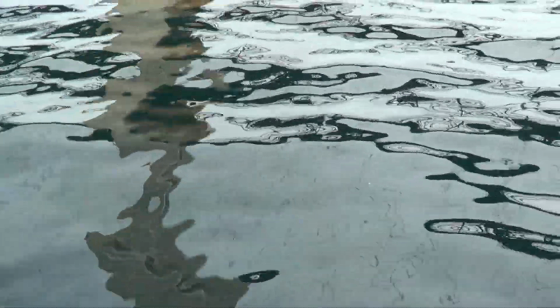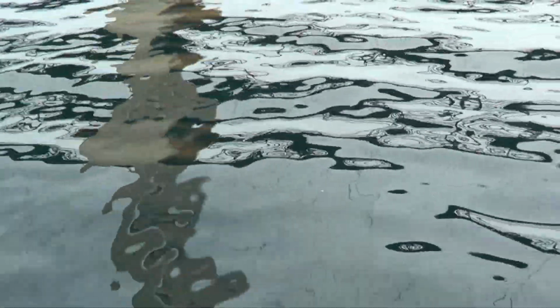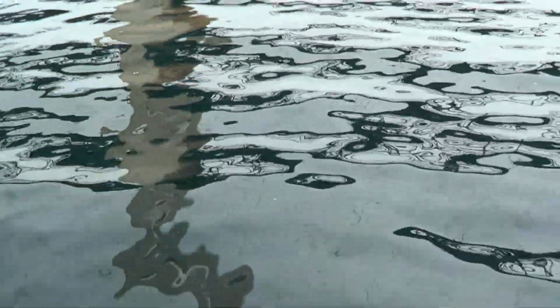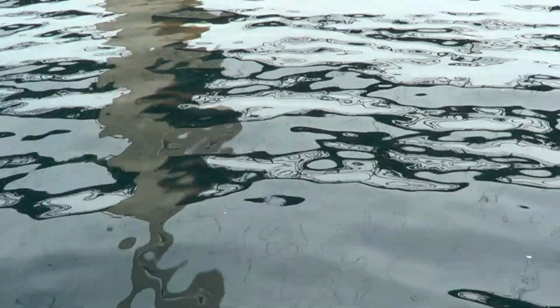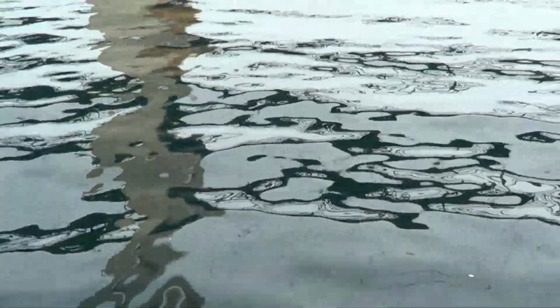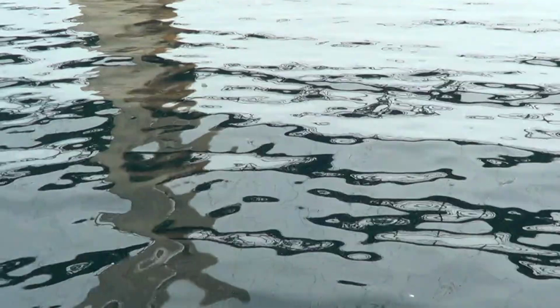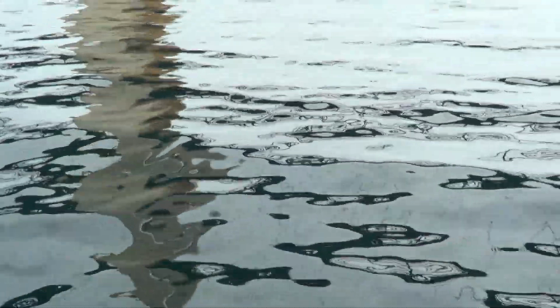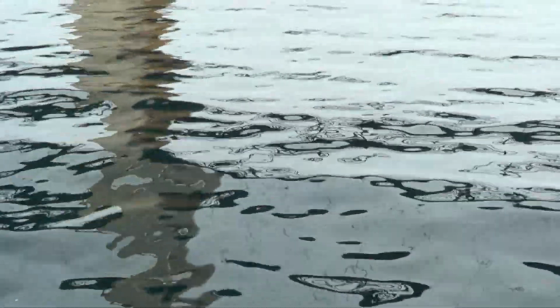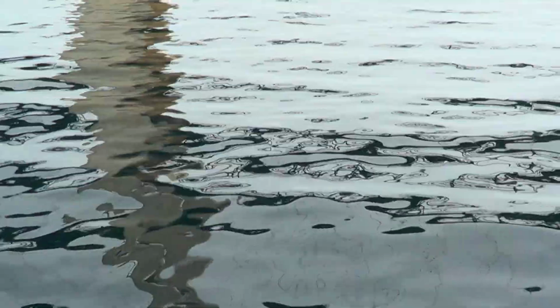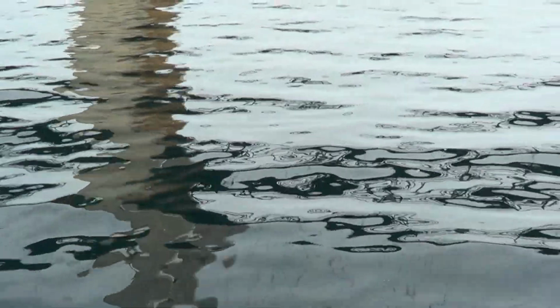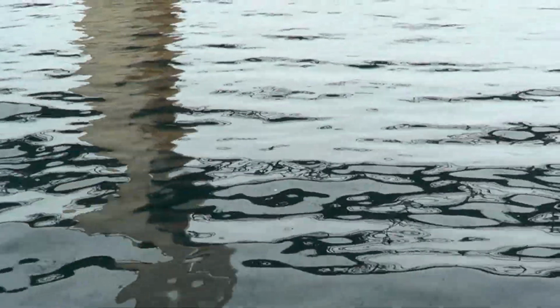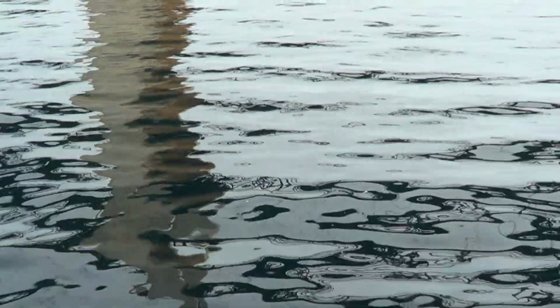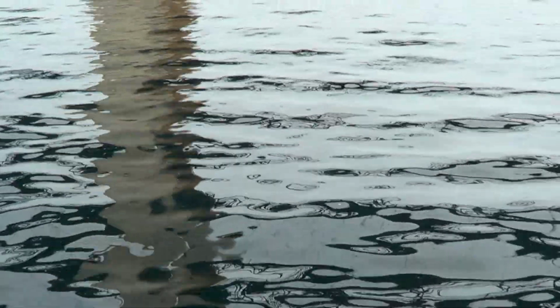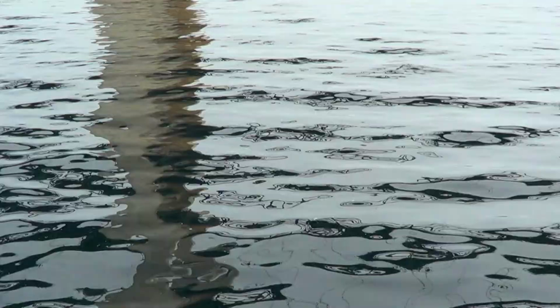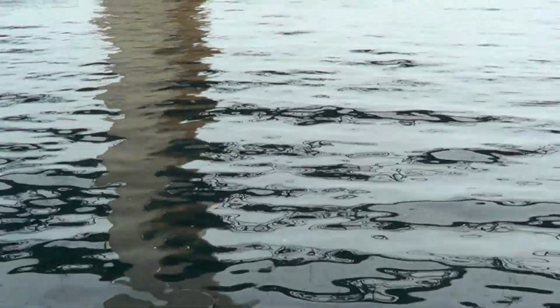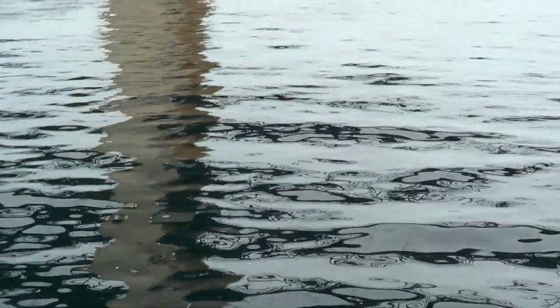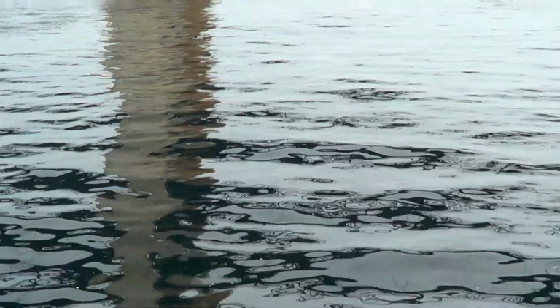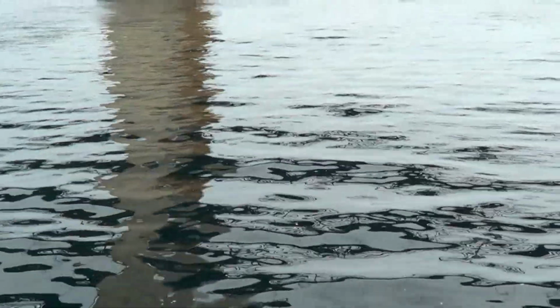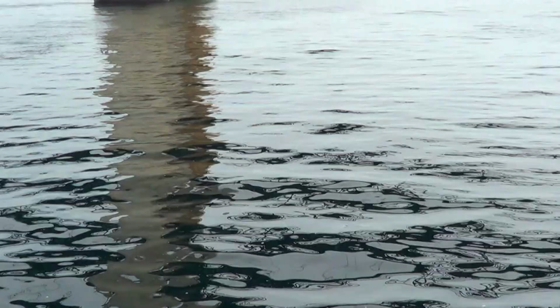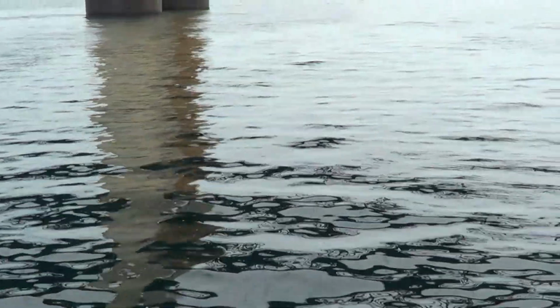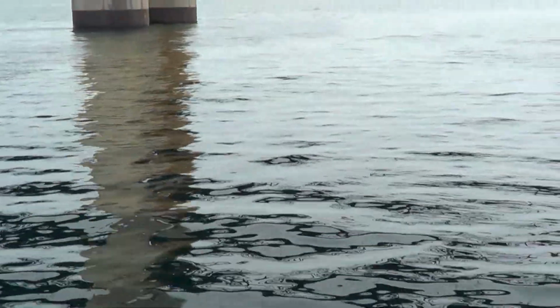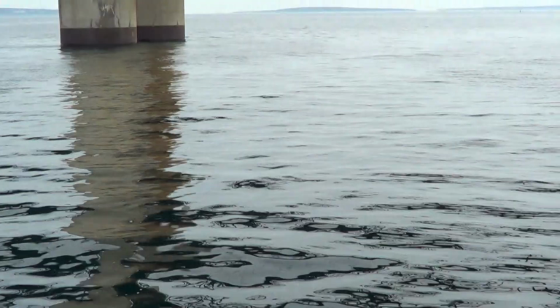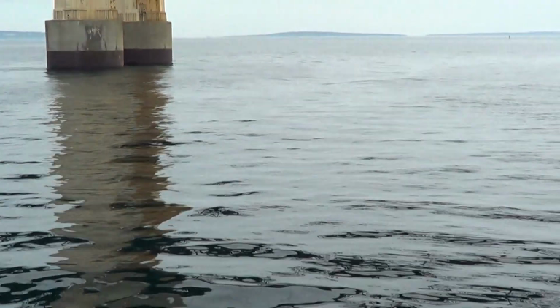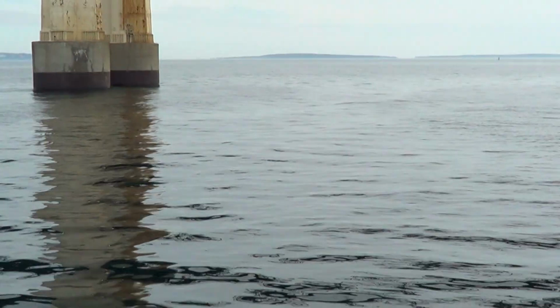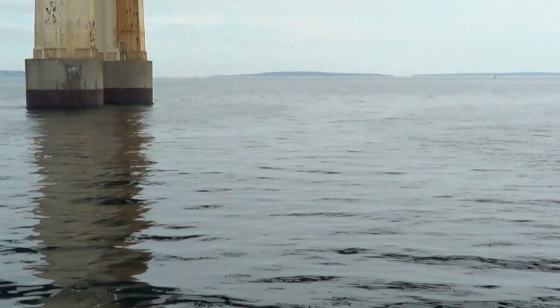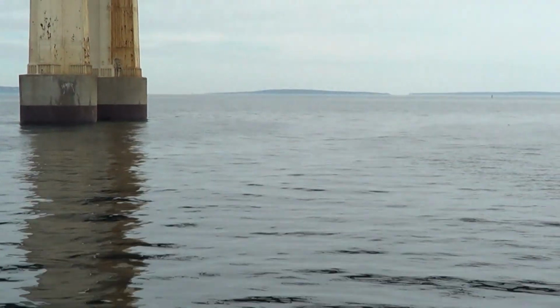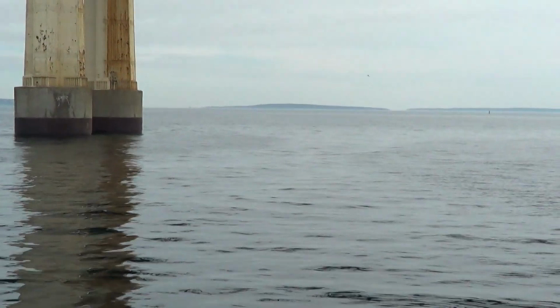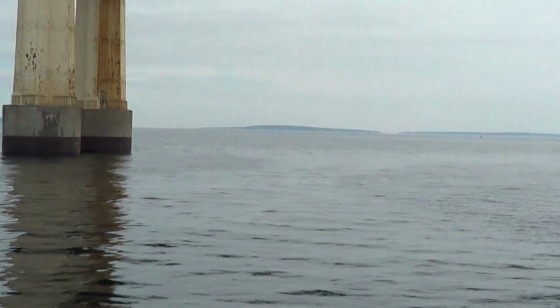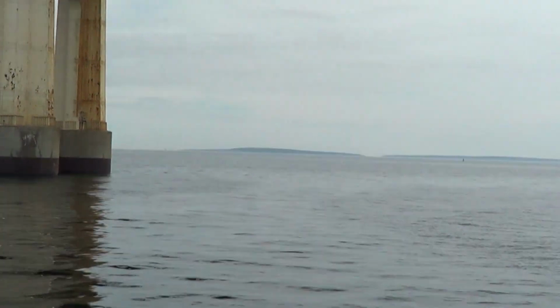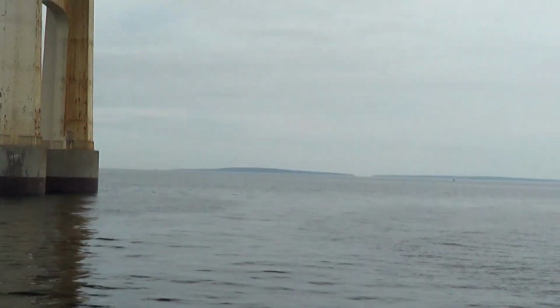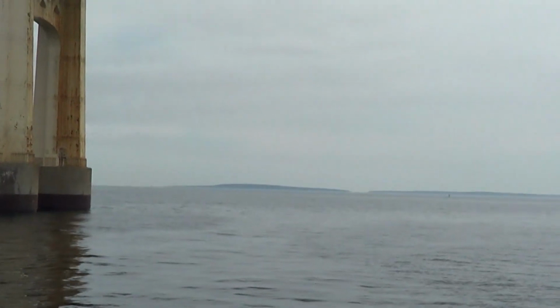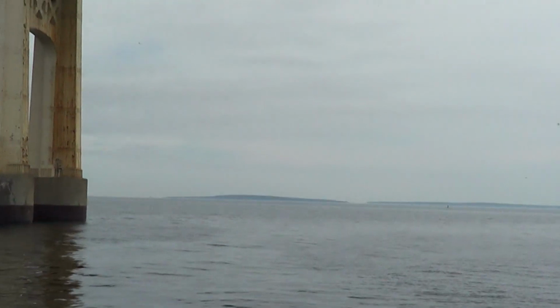We are currently in Lake Michigan, as the Mackinac Bridge is the boundary line between the two lakes — Lake Huron and Lake Michigan.